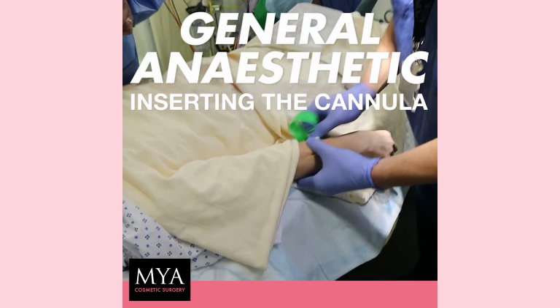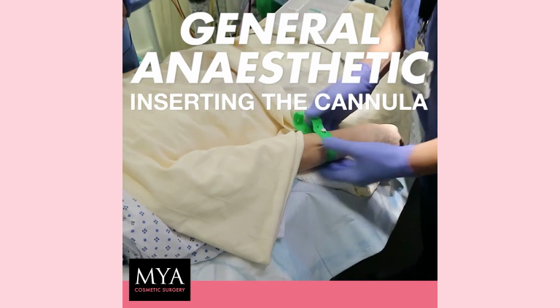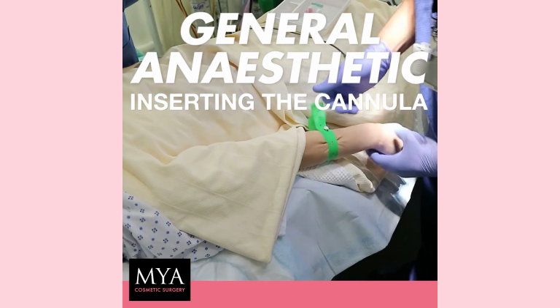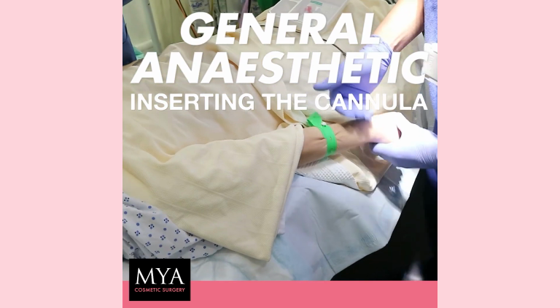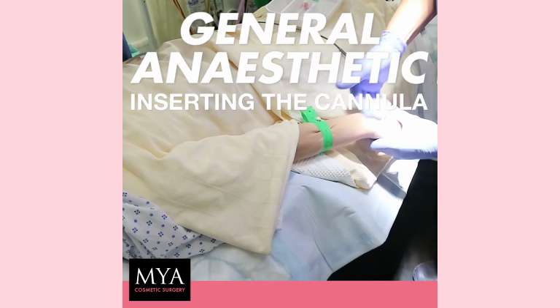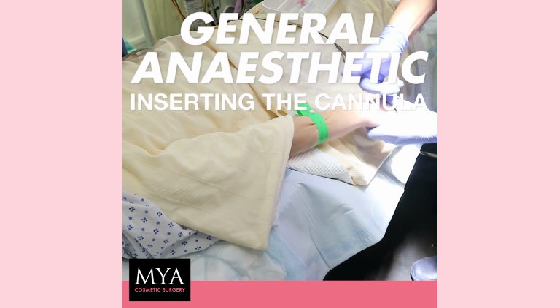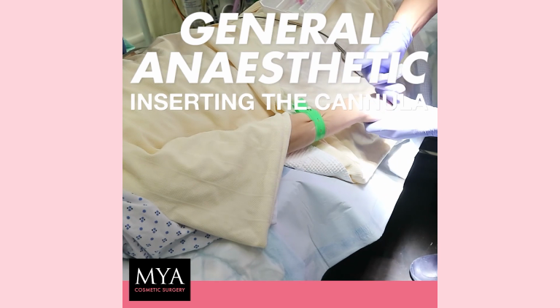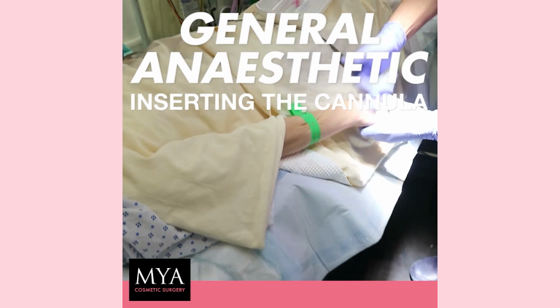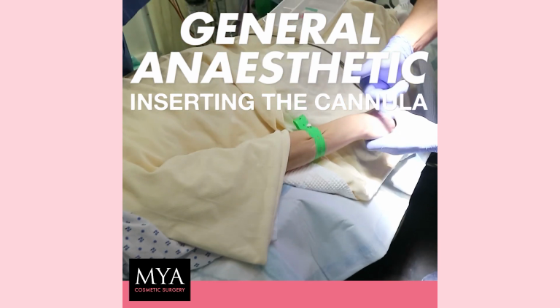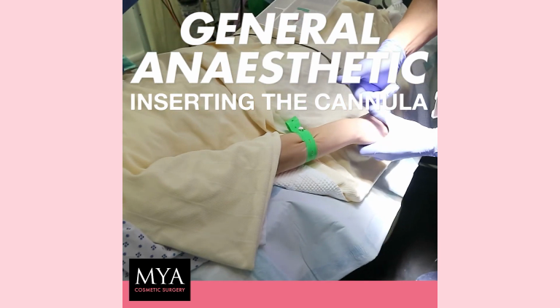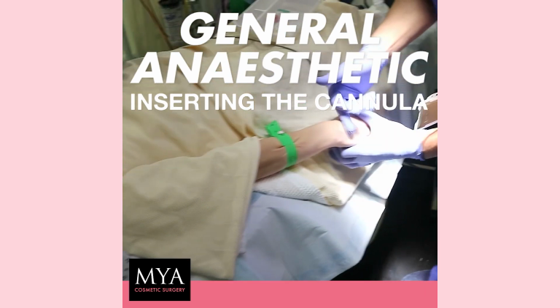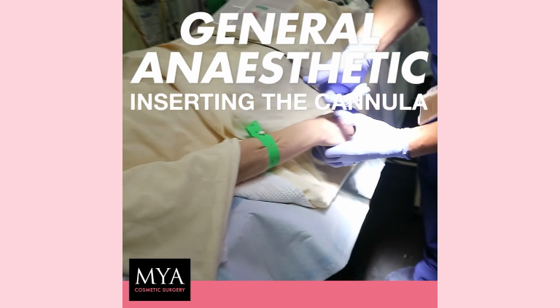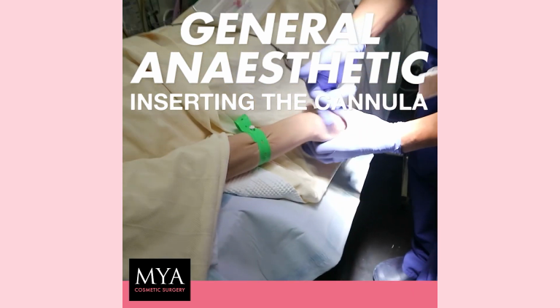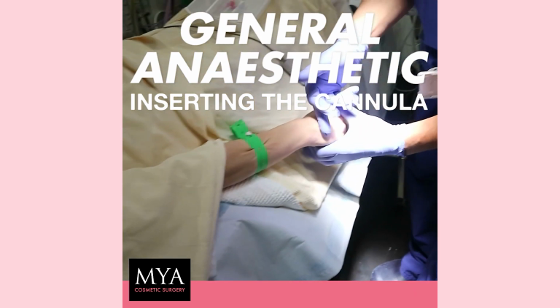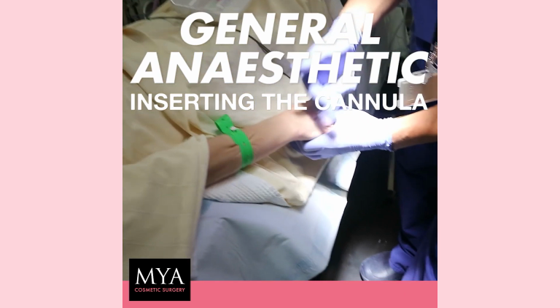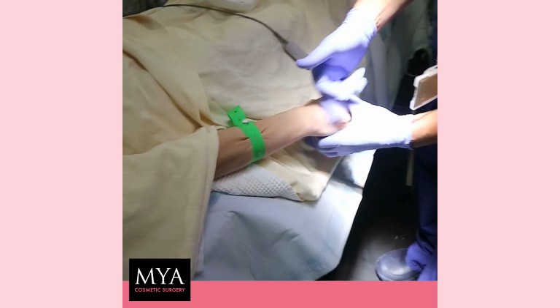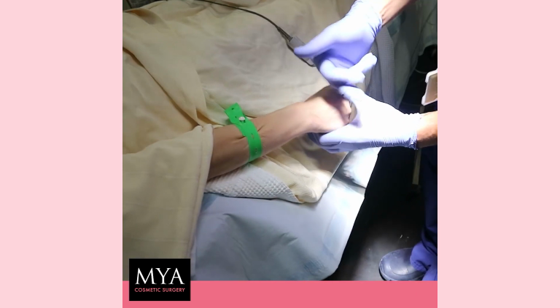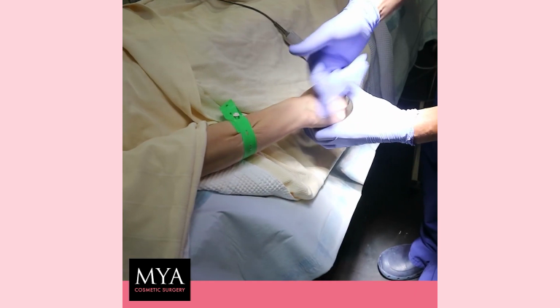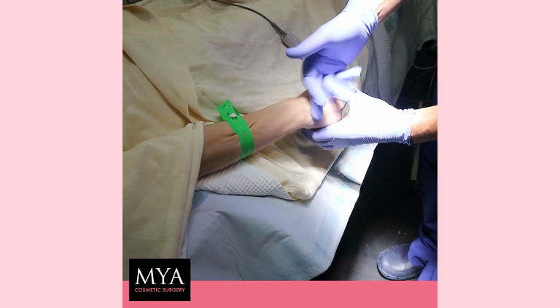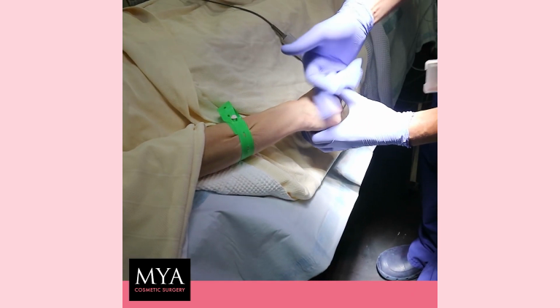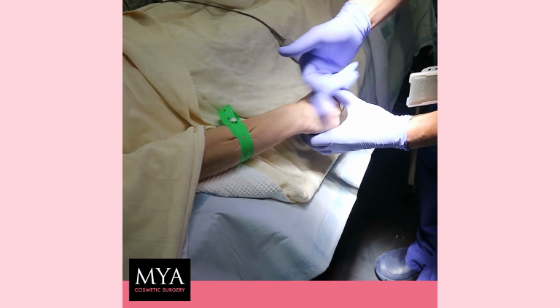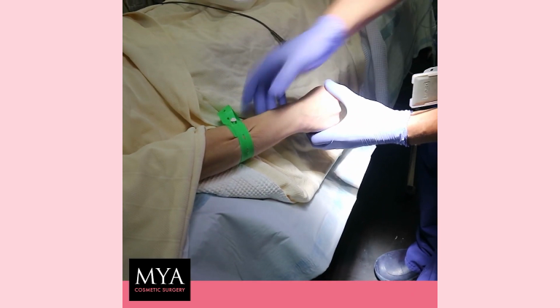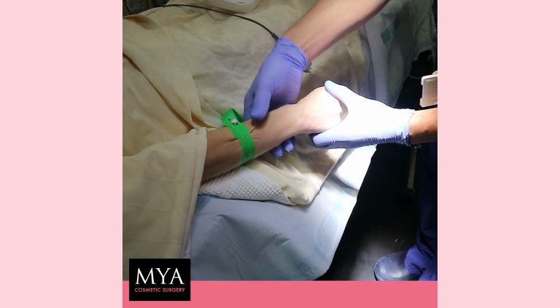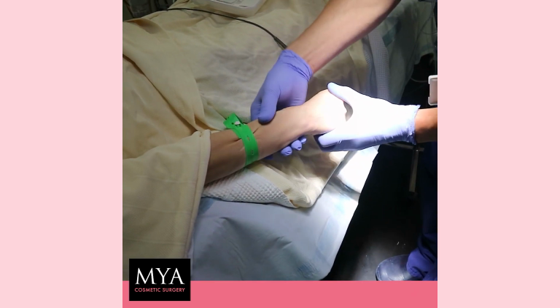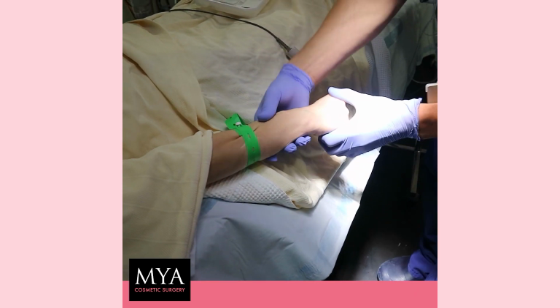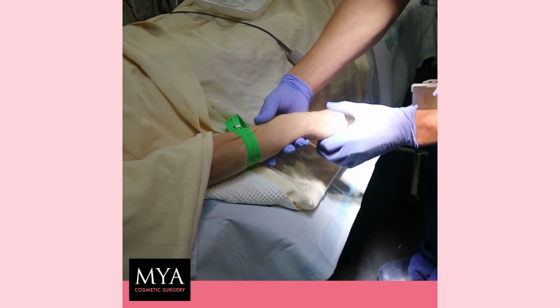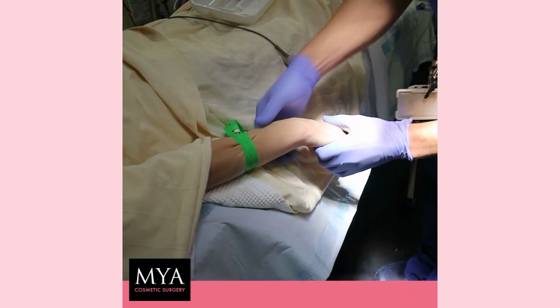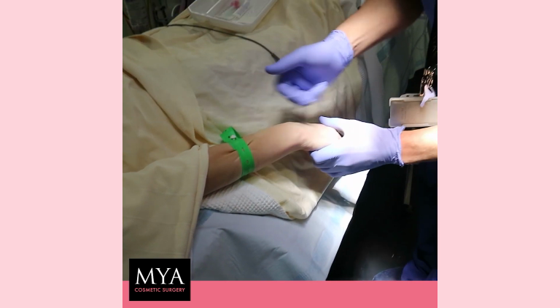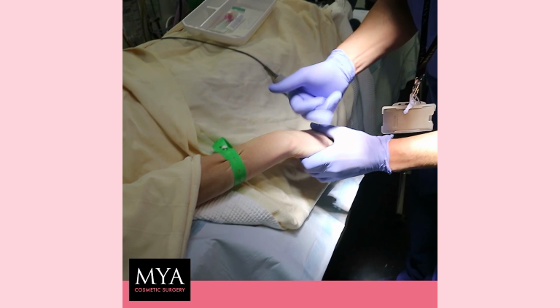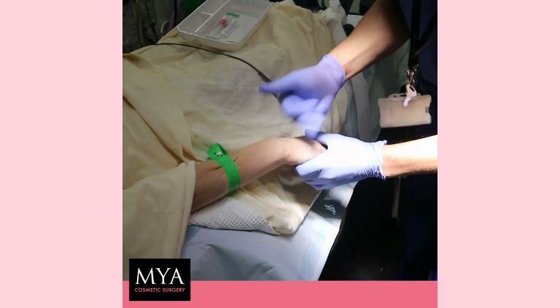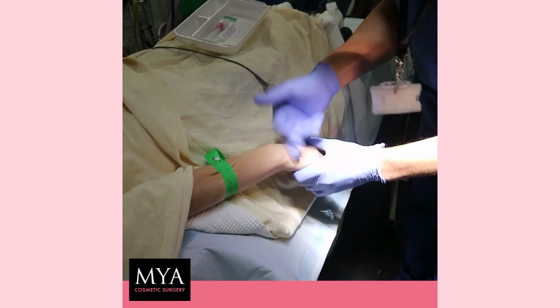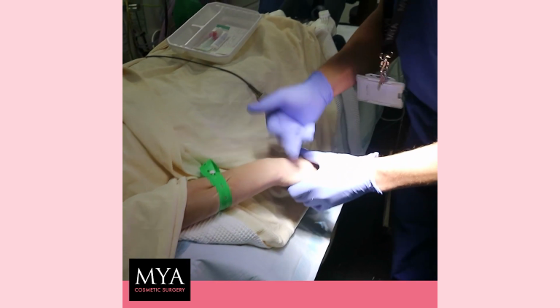Squeeze your arm a little bit. Yeah, thank you. That's it. Just relax your hand for me. Thank you.